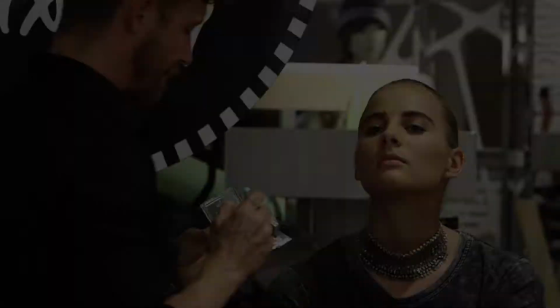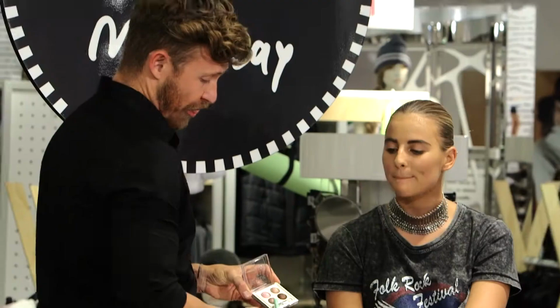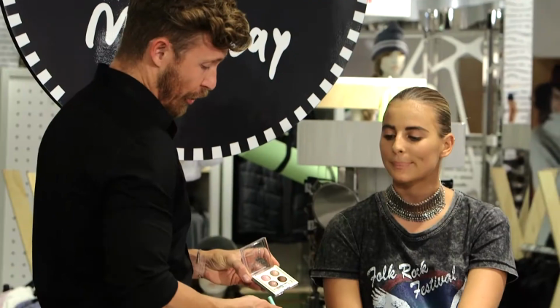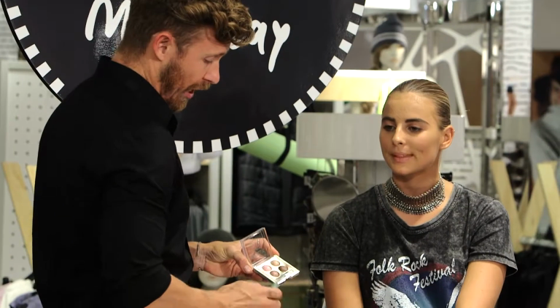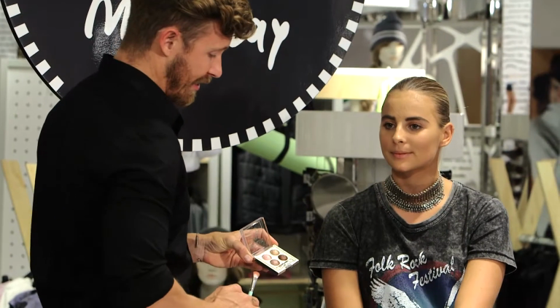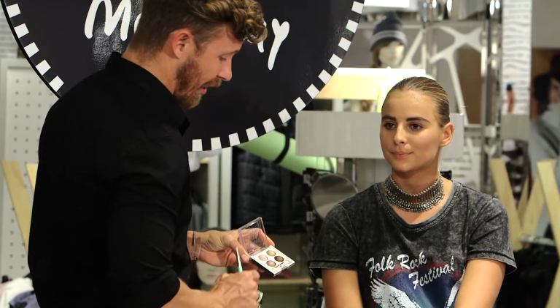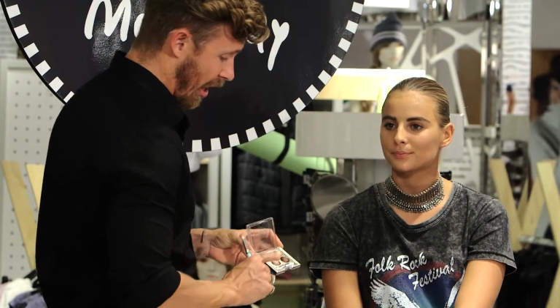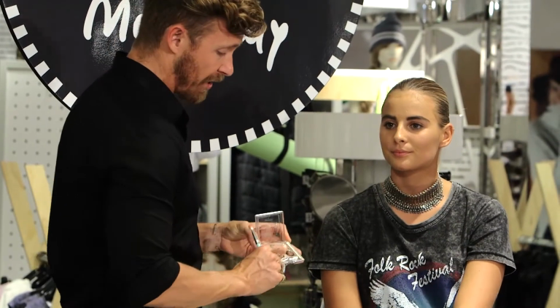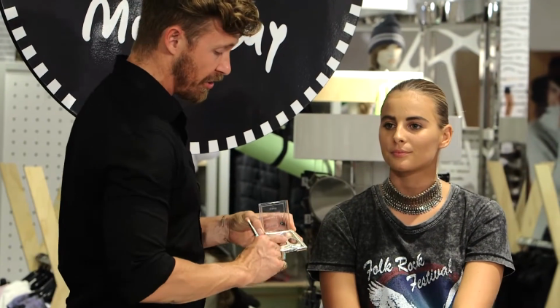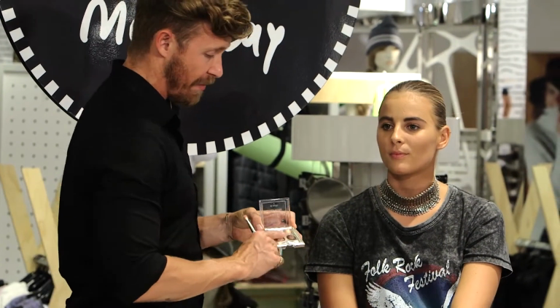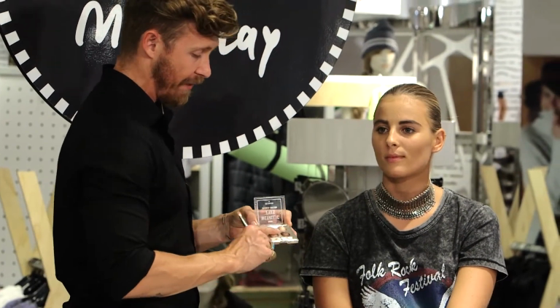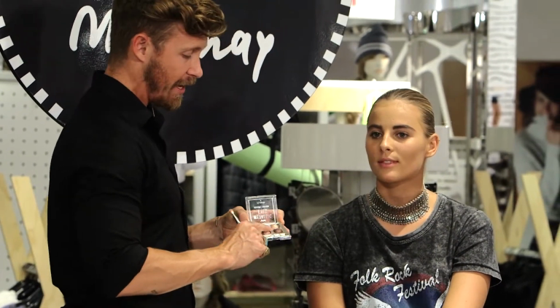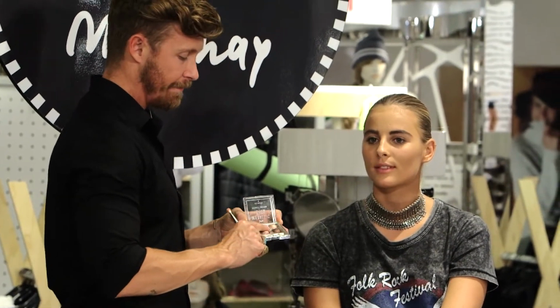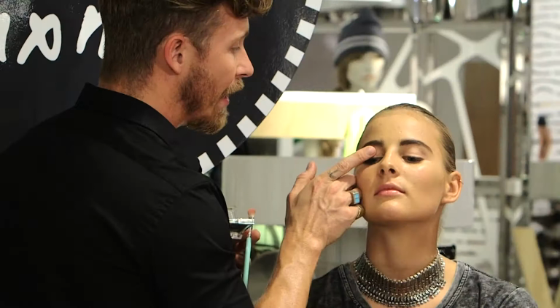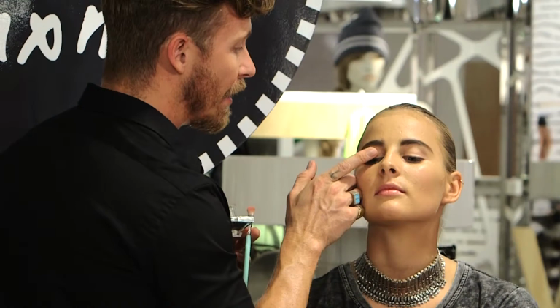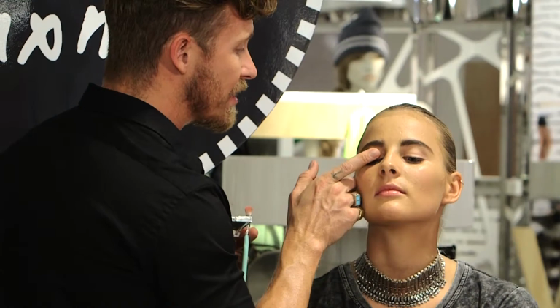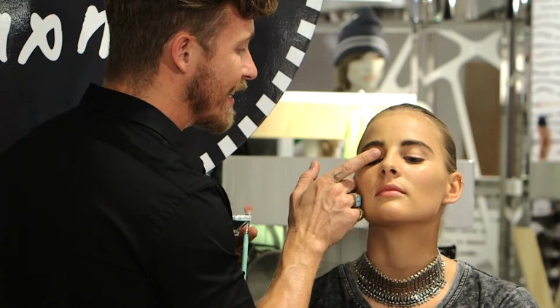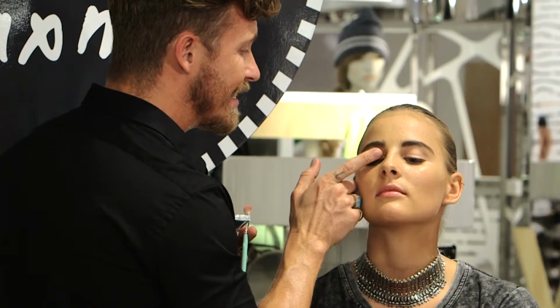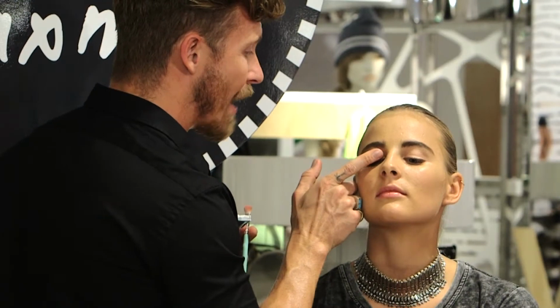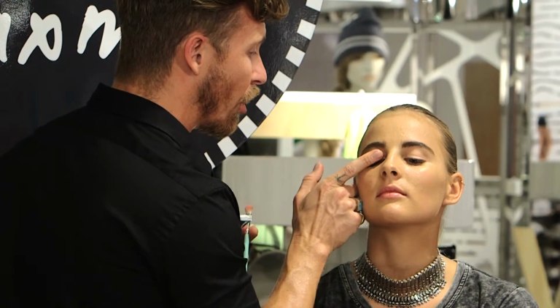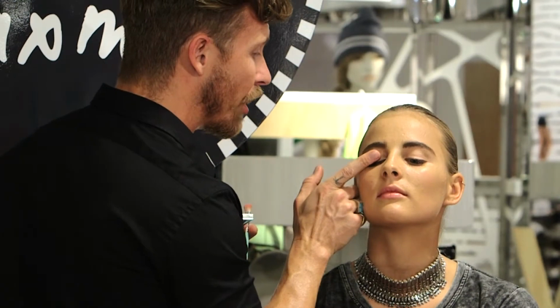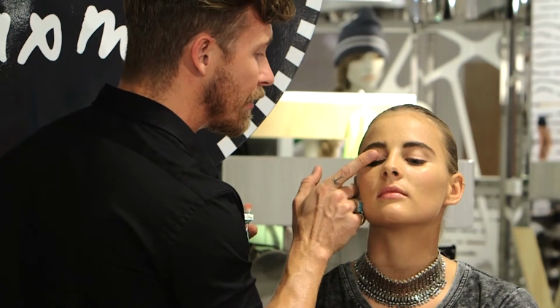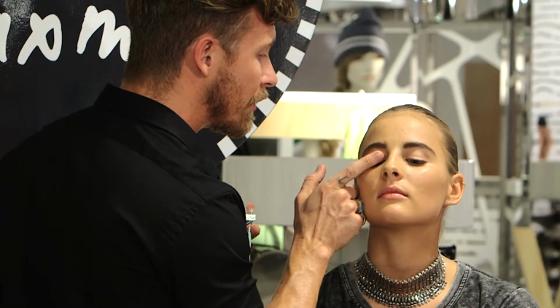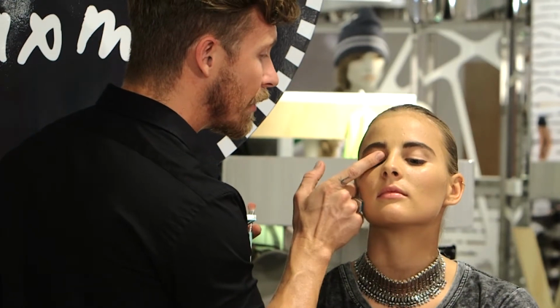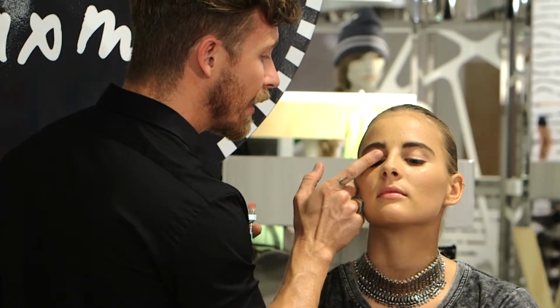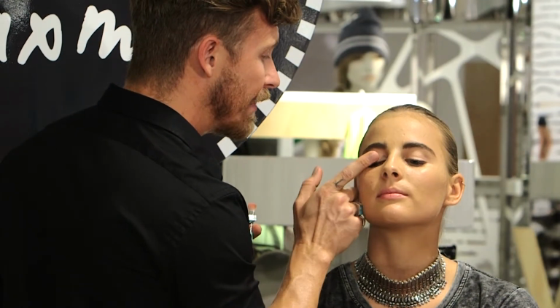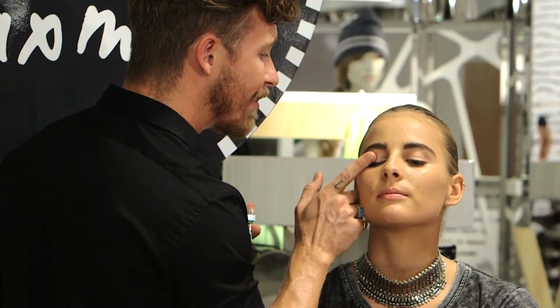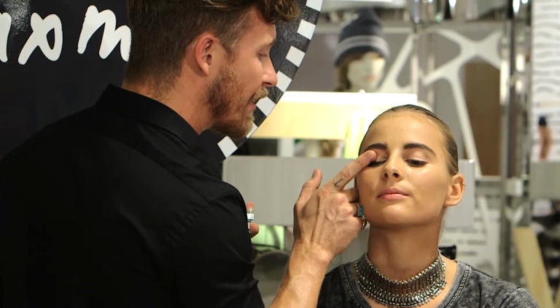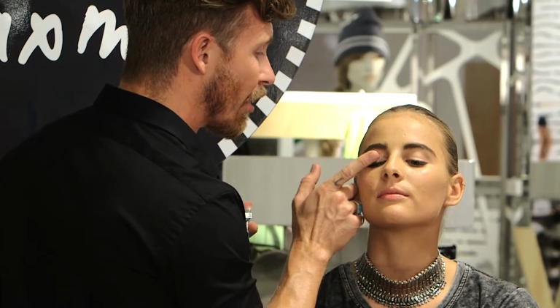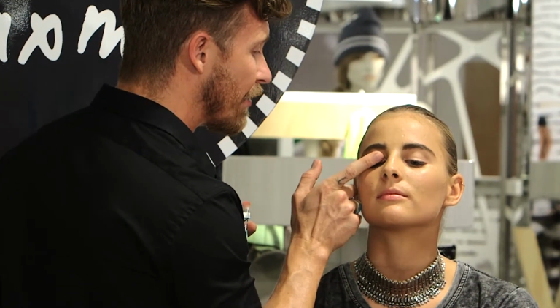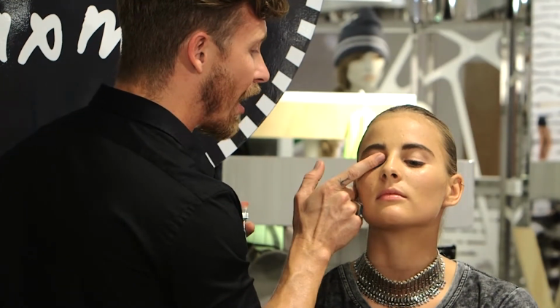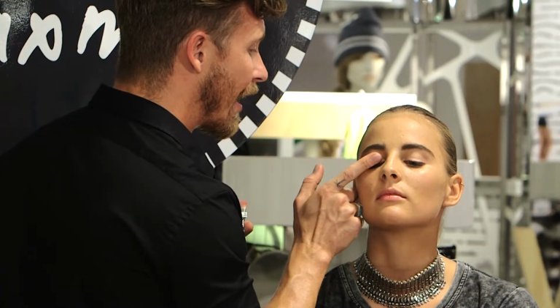The third lightest color — I'm gonna use my finger and I'm just gonna dab it on in the center of the eye.